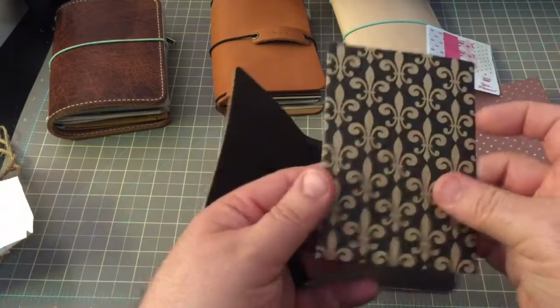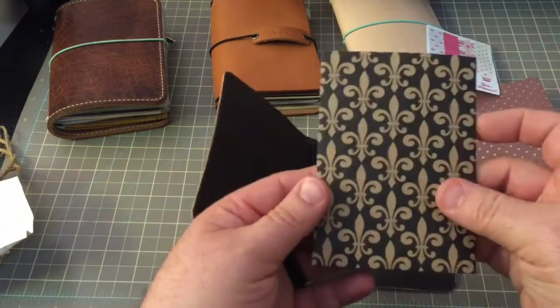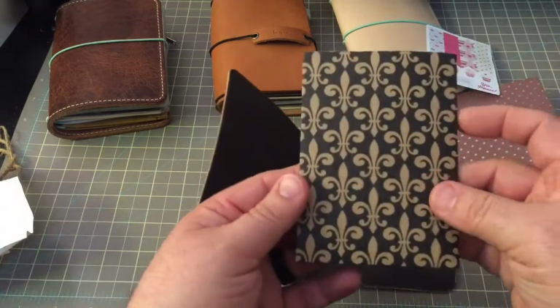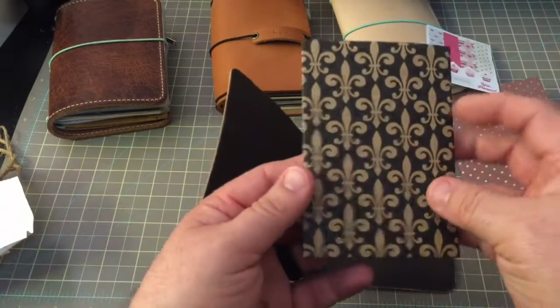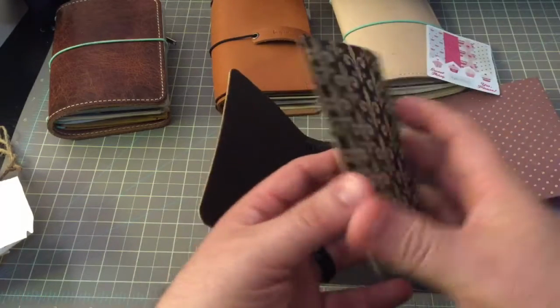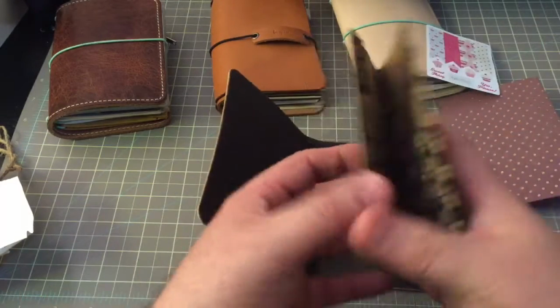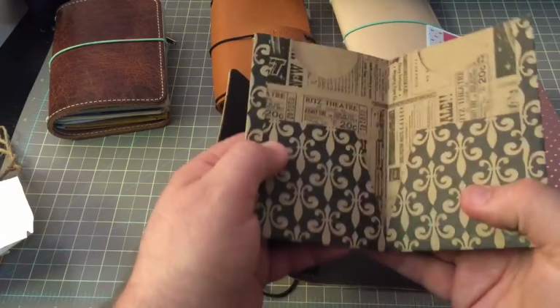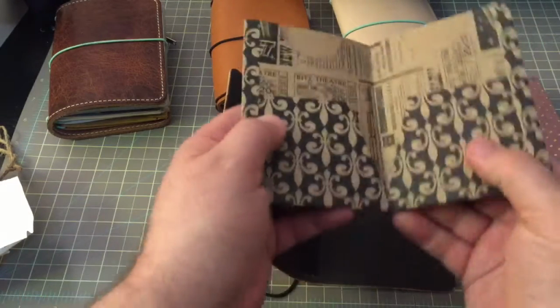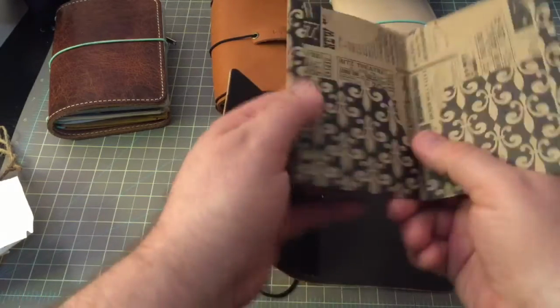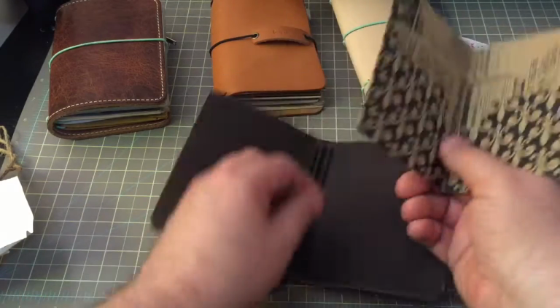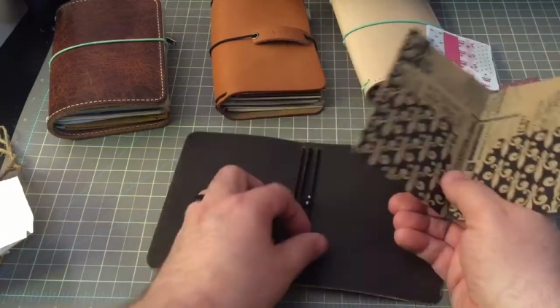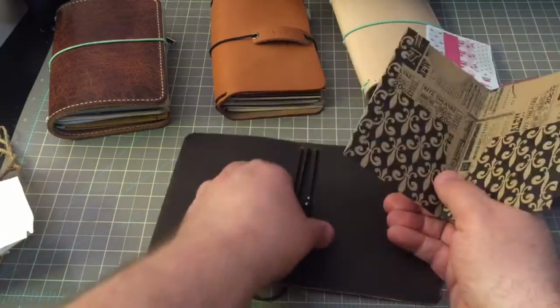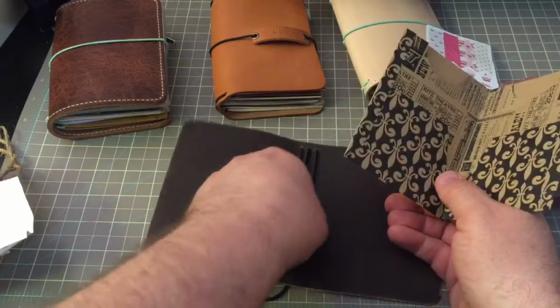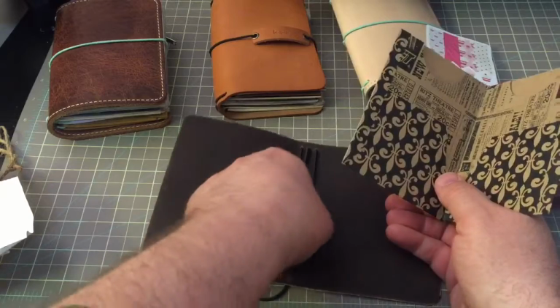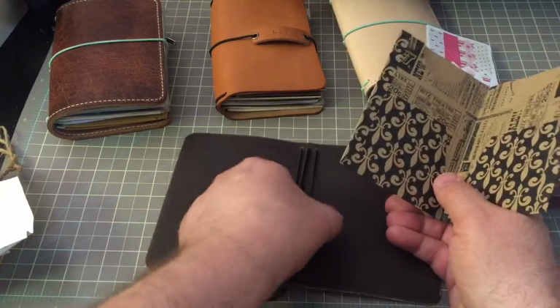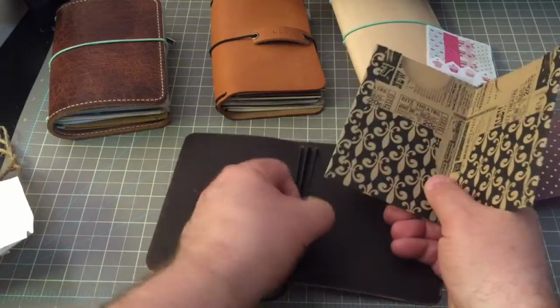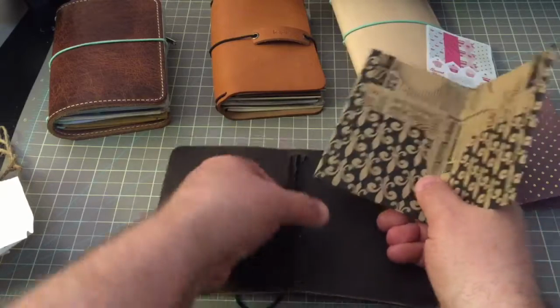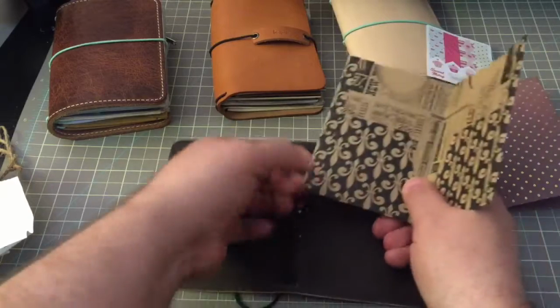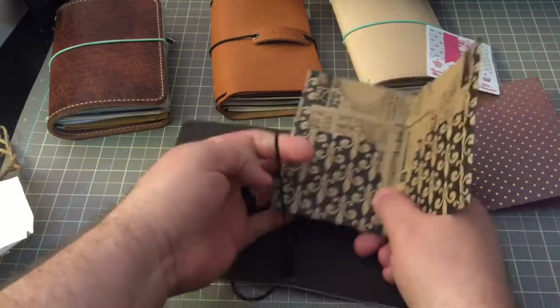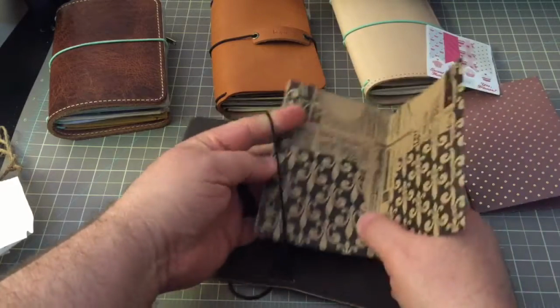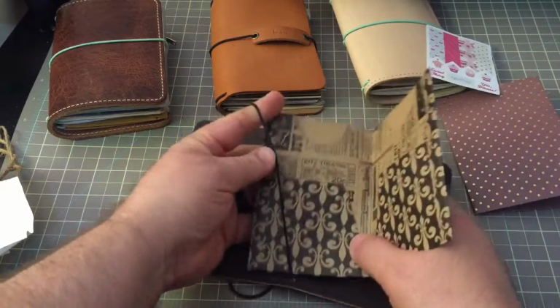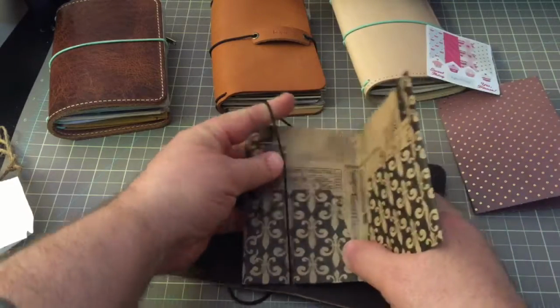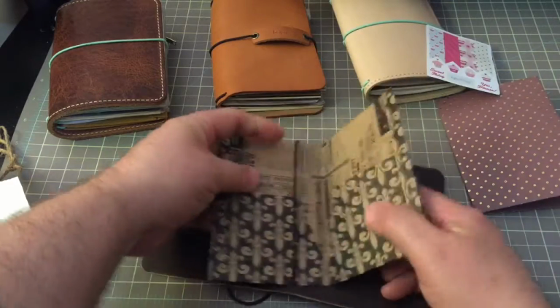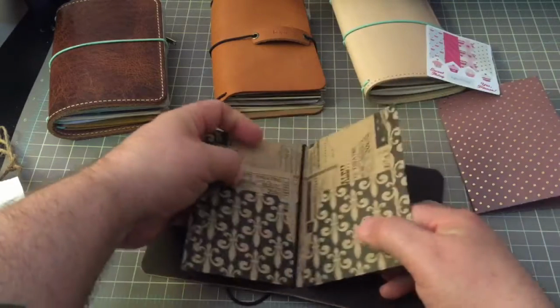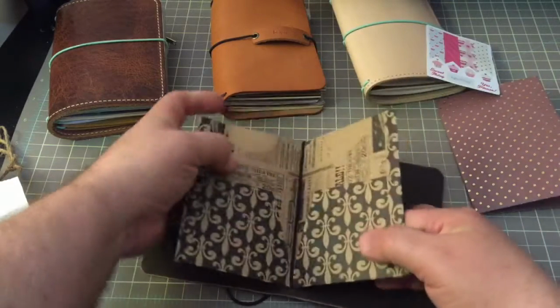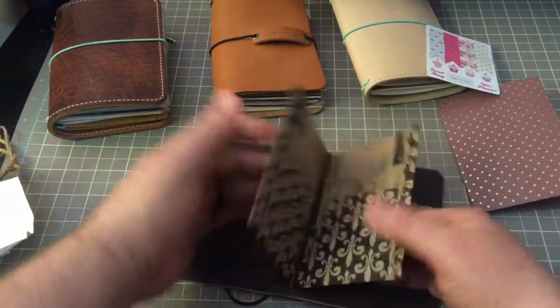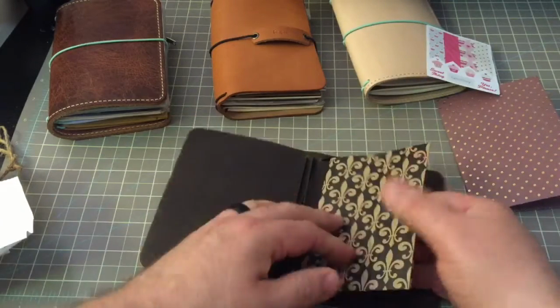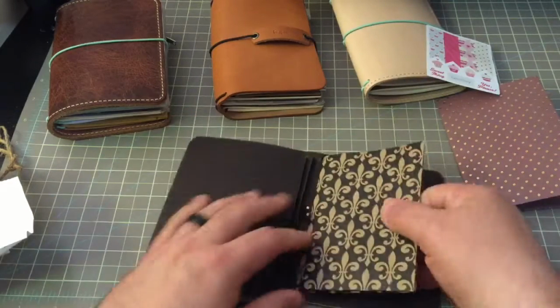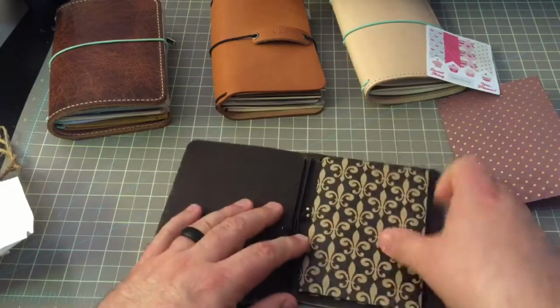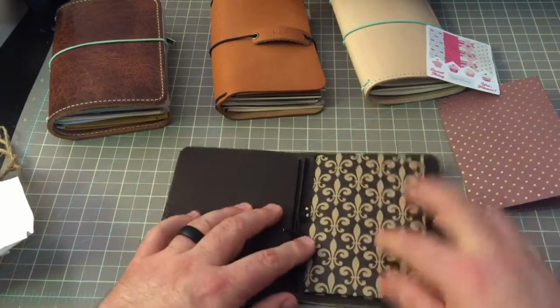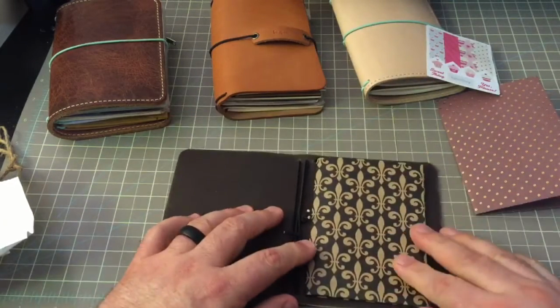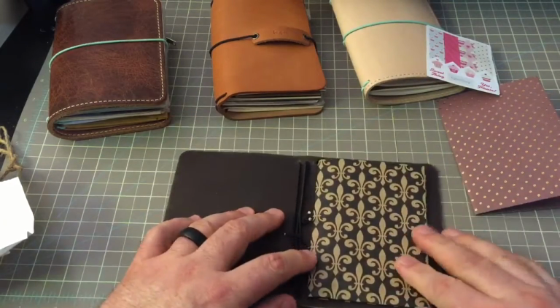I thought this folder would look wonderful in it.